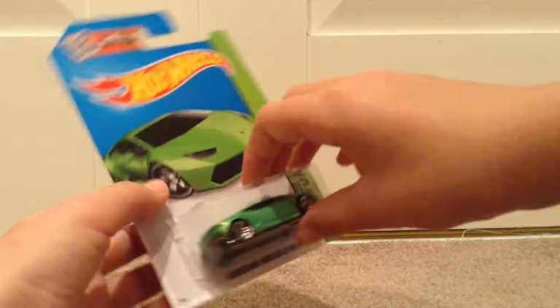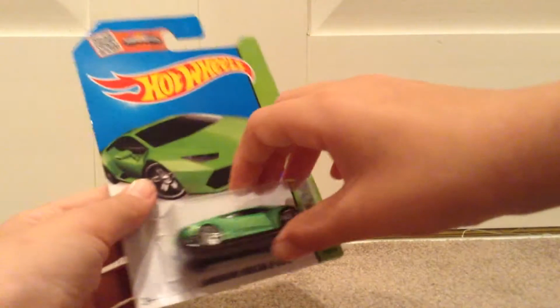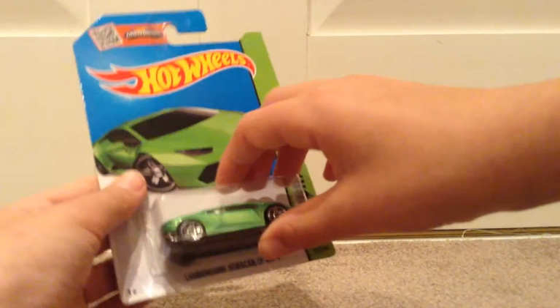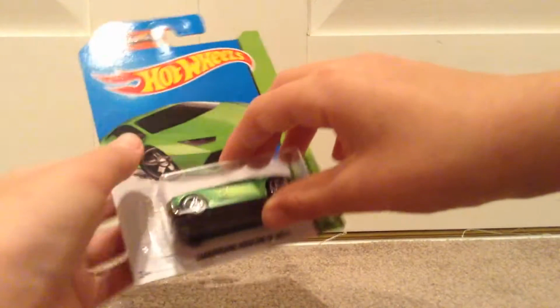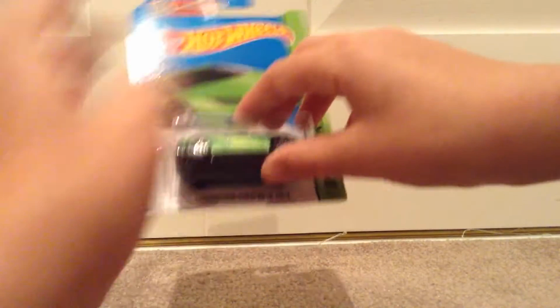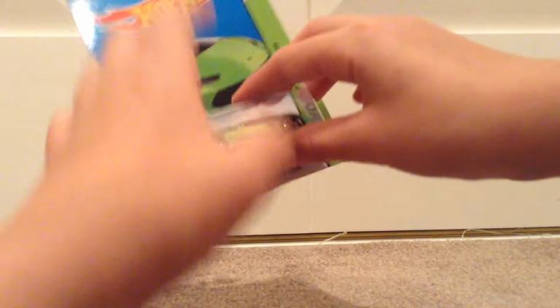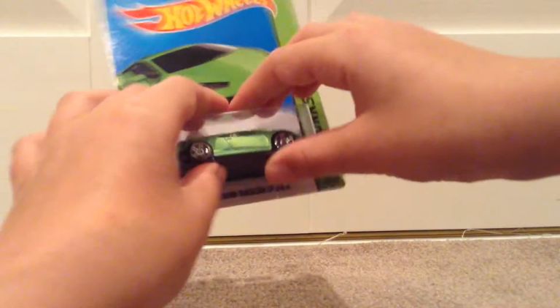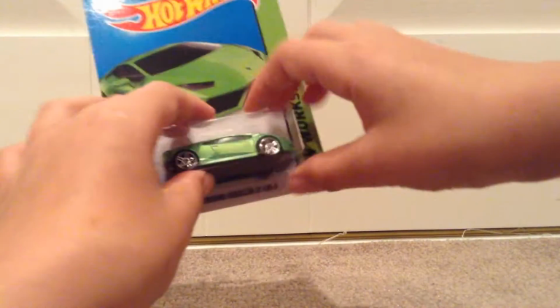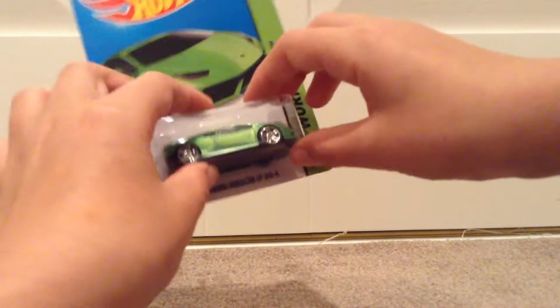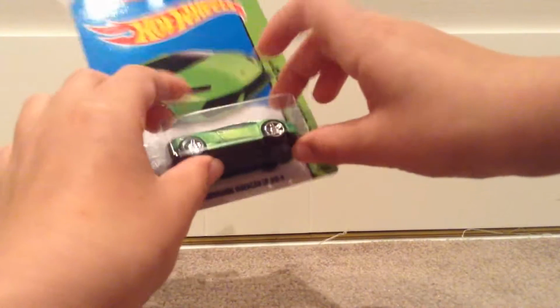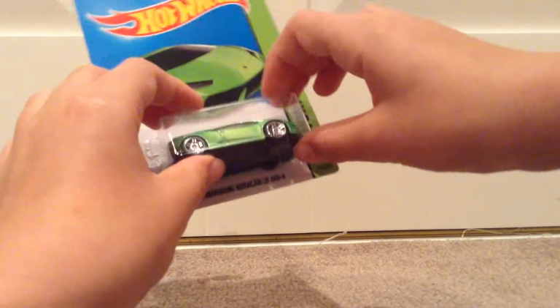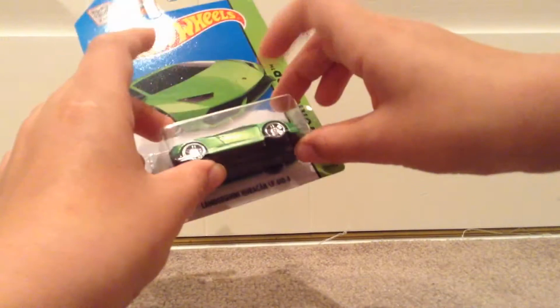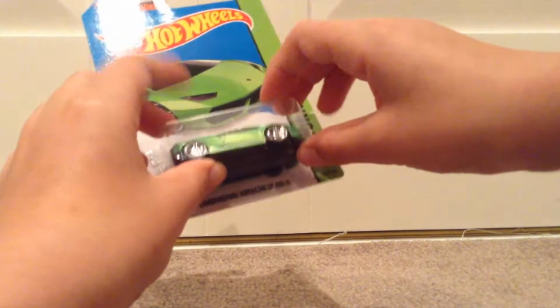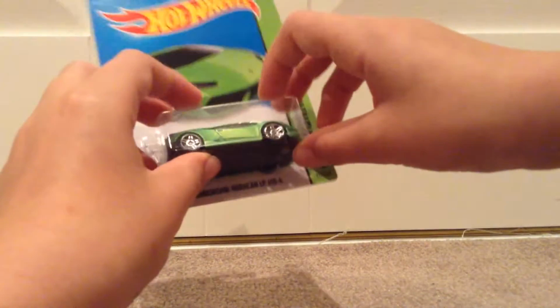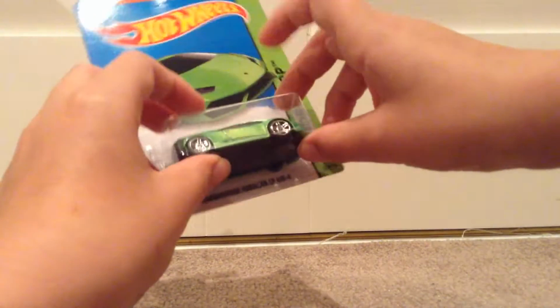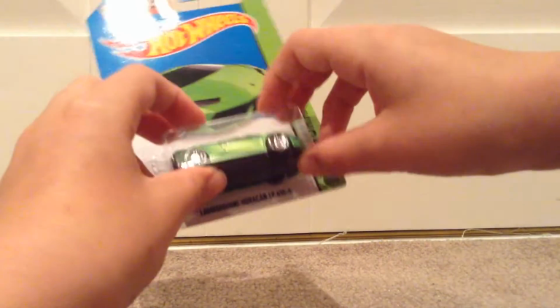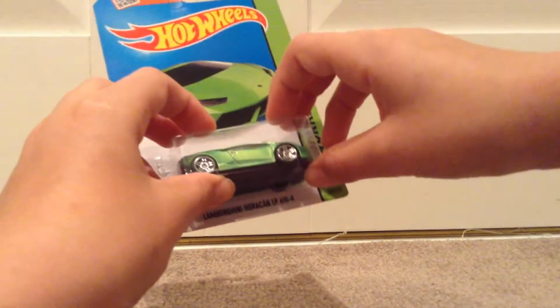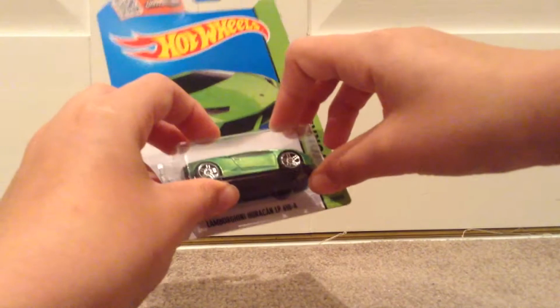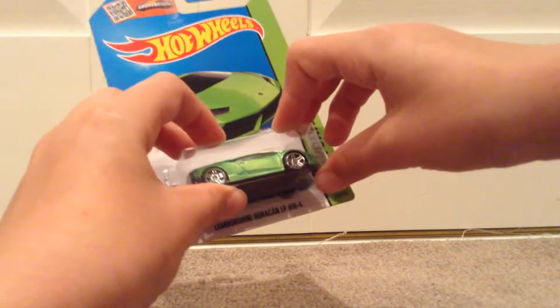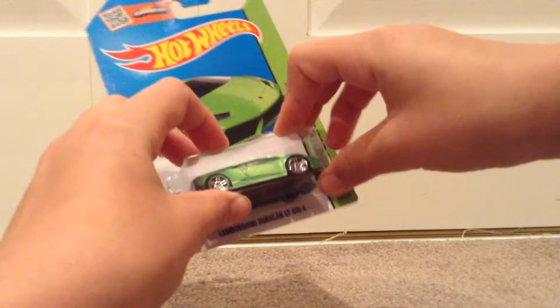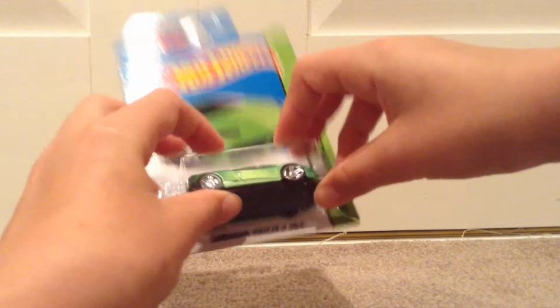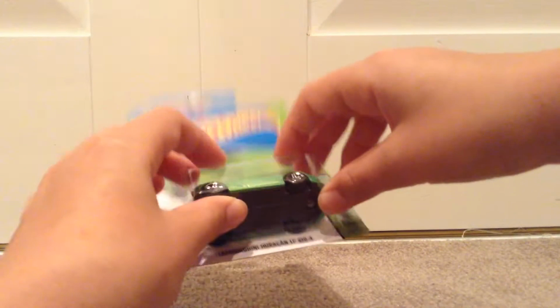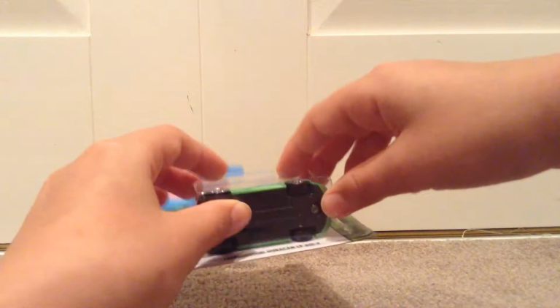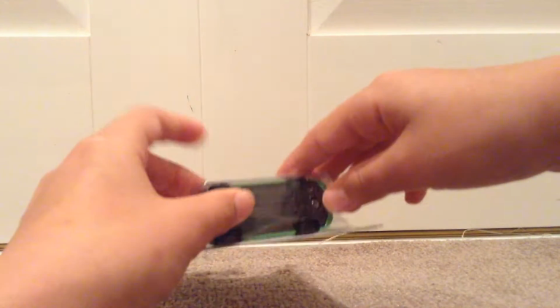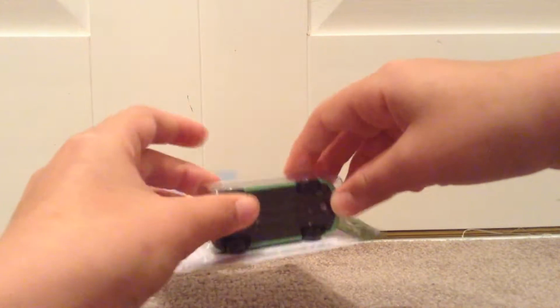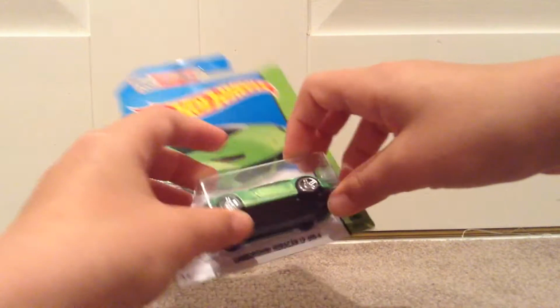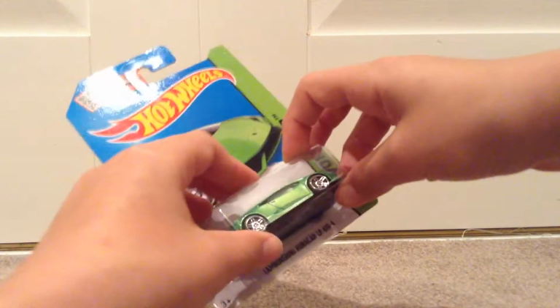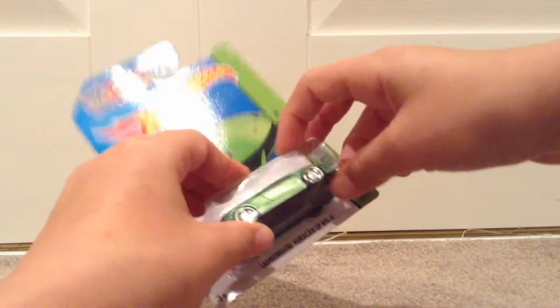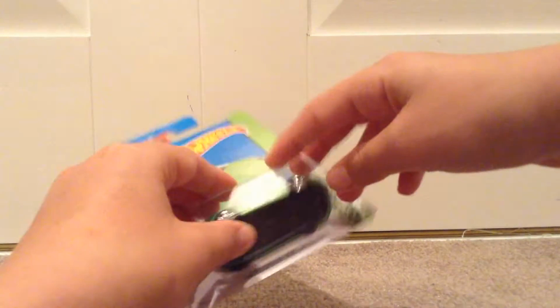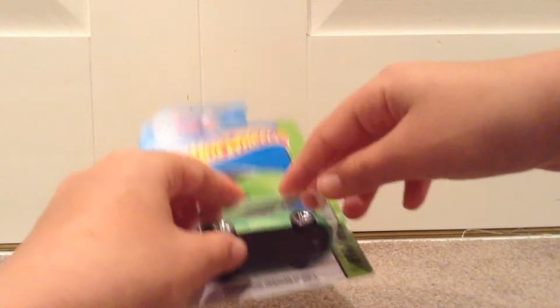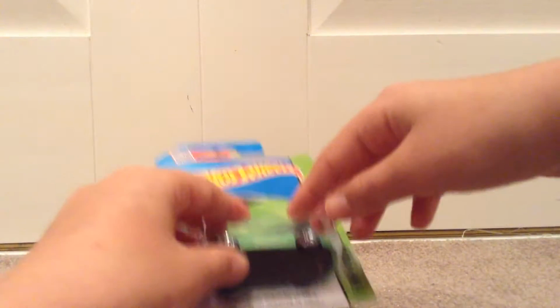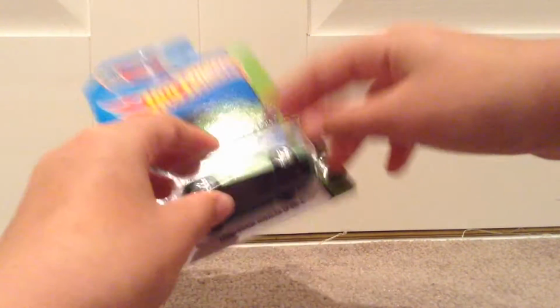I found this at the same time I found a Silver McLaren P1 and a Treasure Hunt, which I'll grab now.